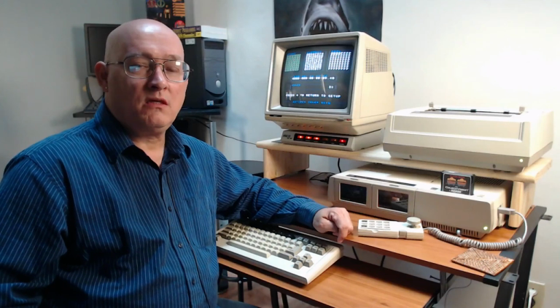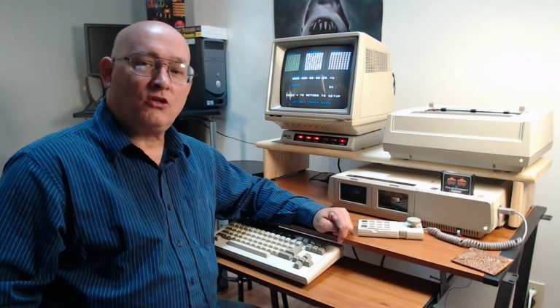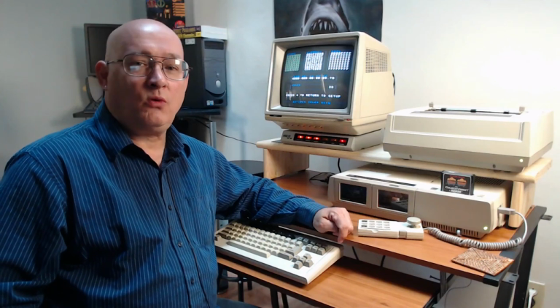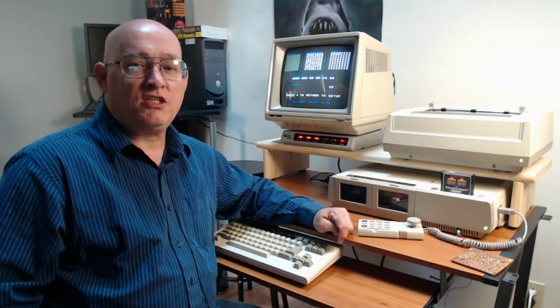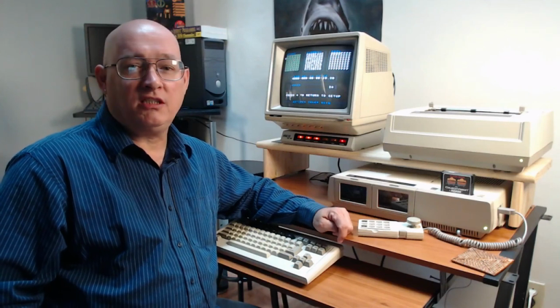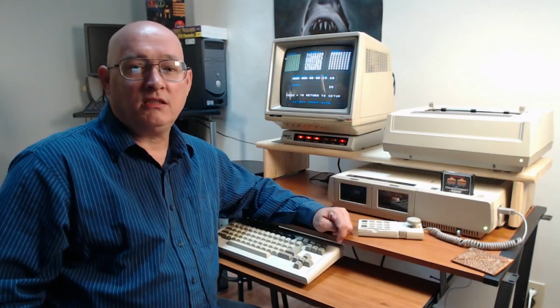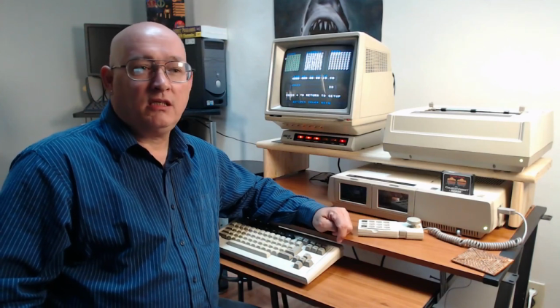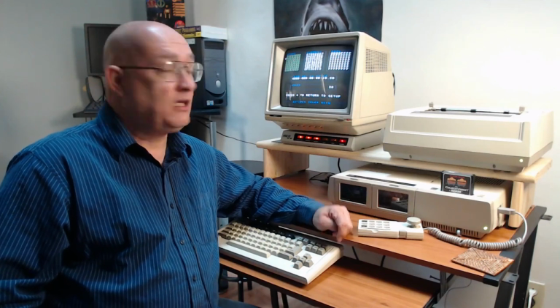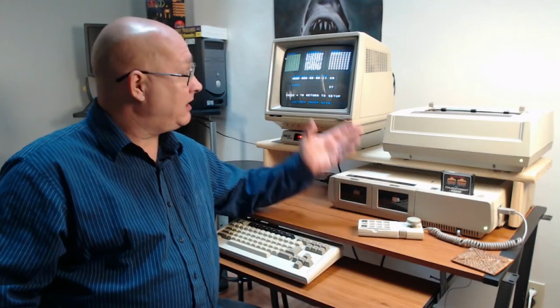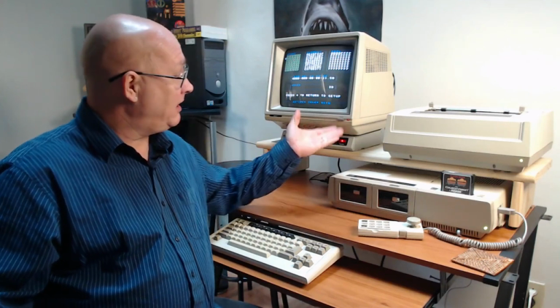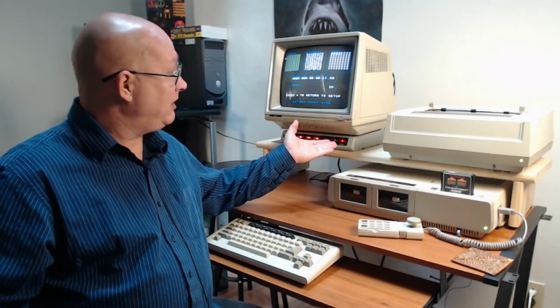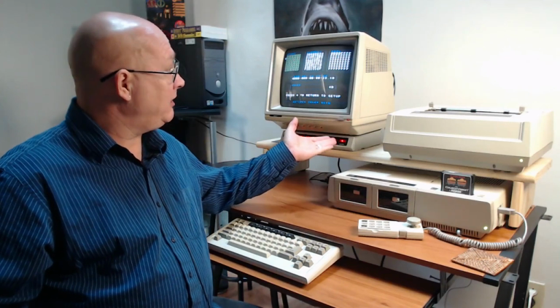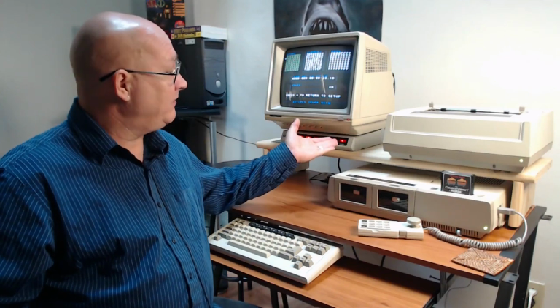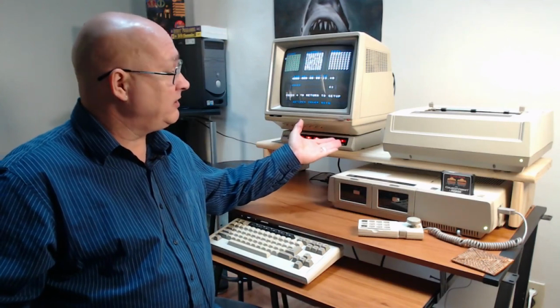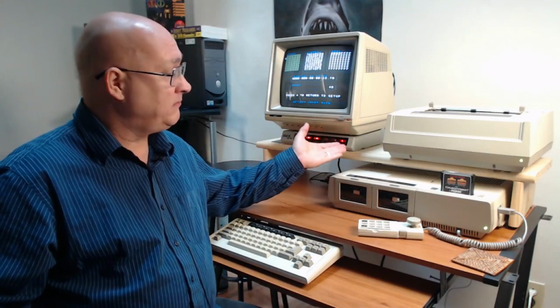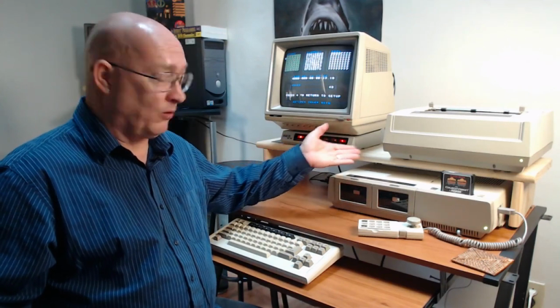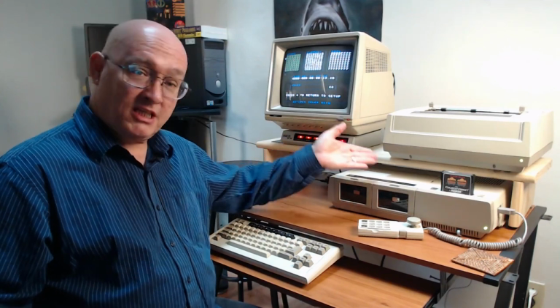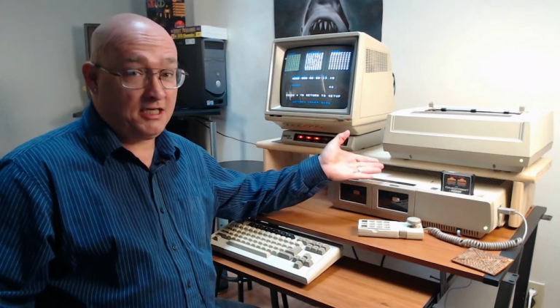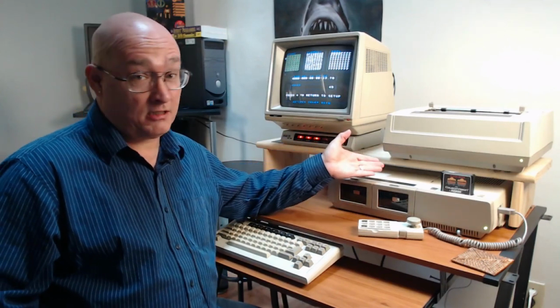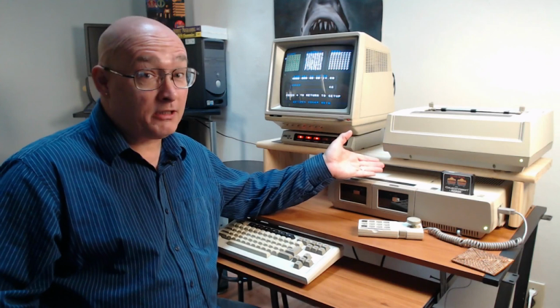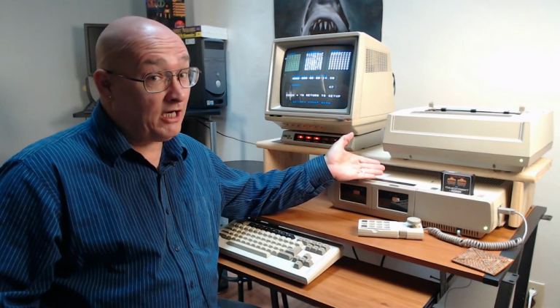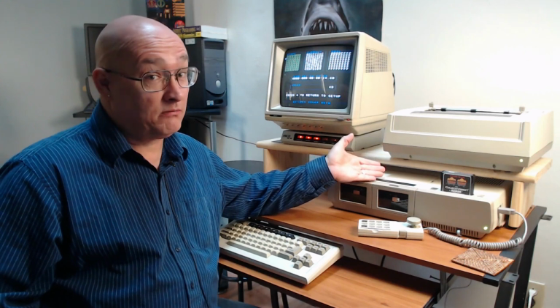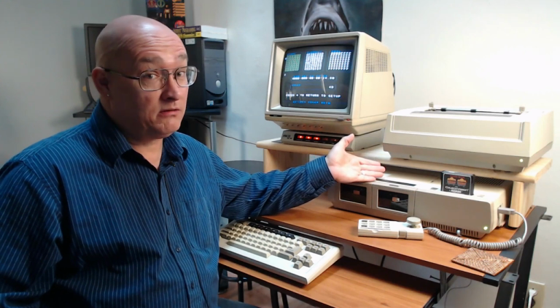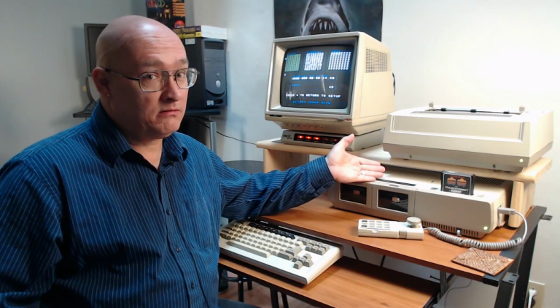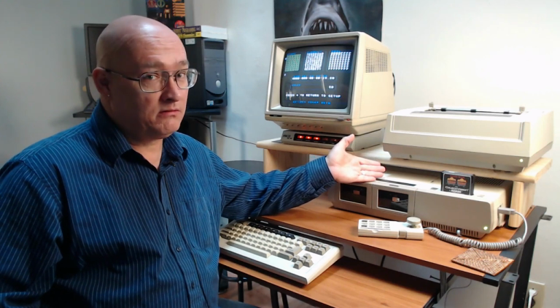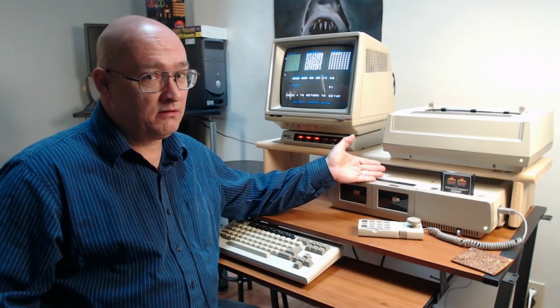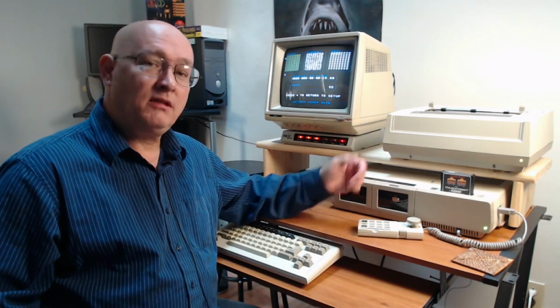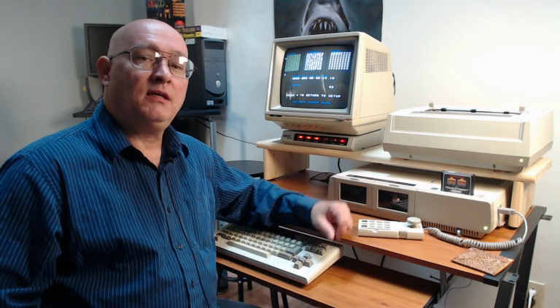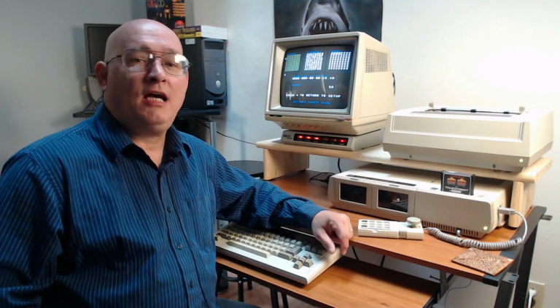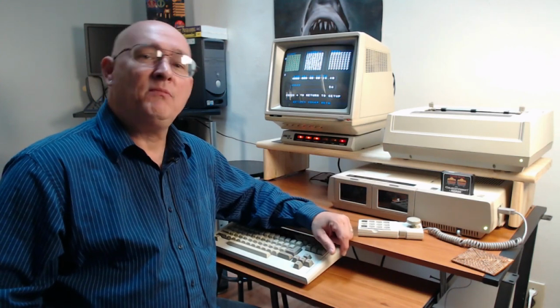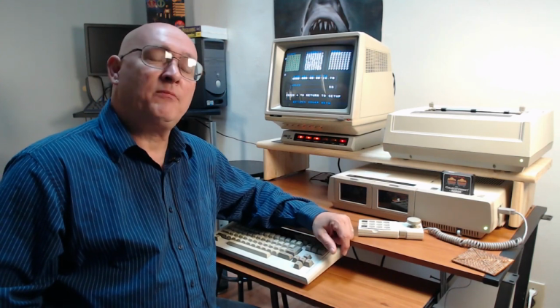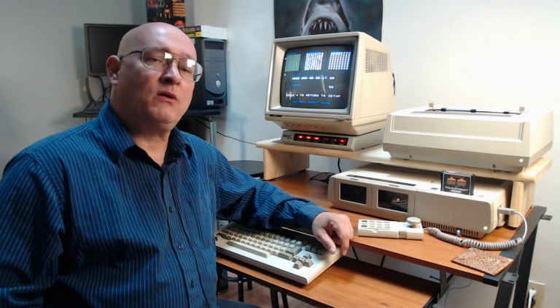So the question is, can the ColecoVision, or in this case the ColecoAtom, actually mine a Bitcoin?